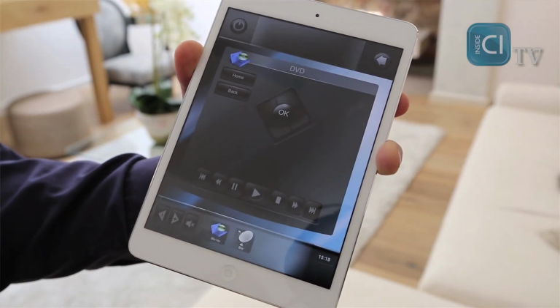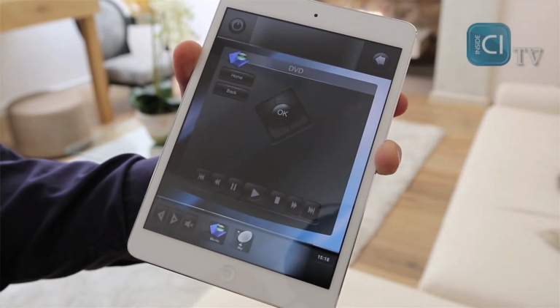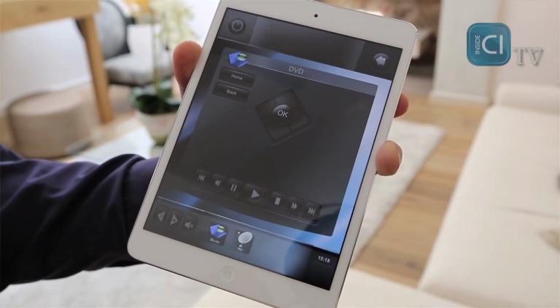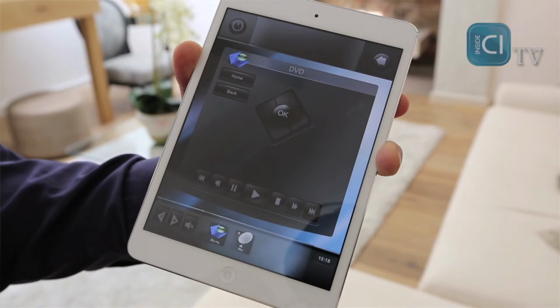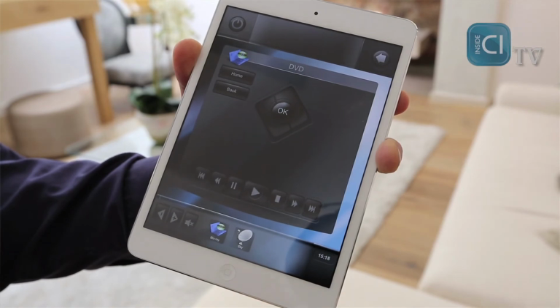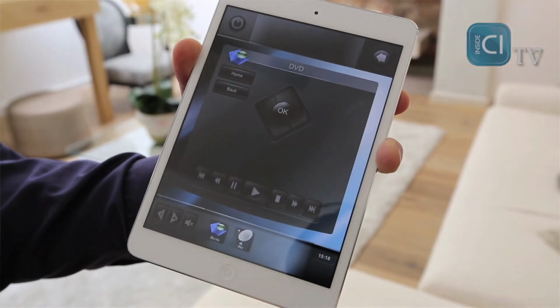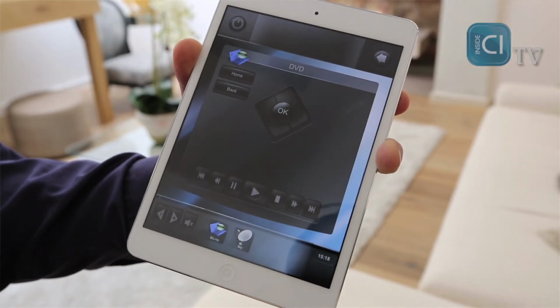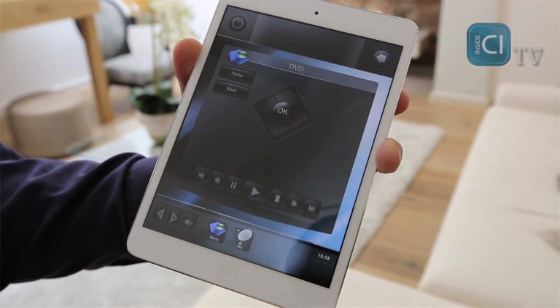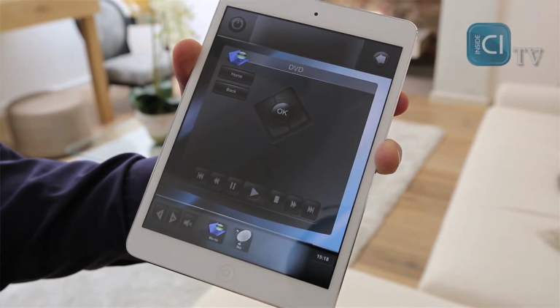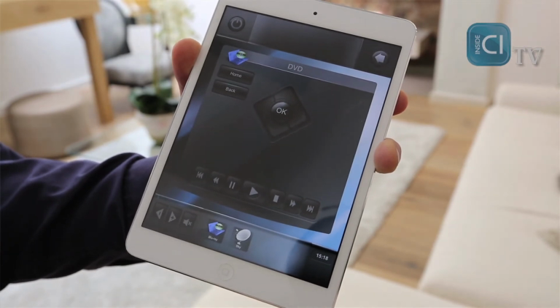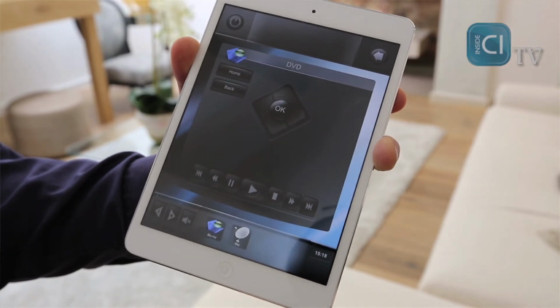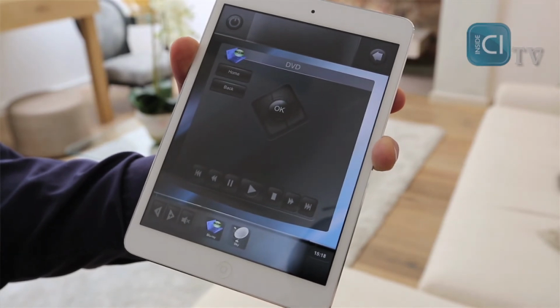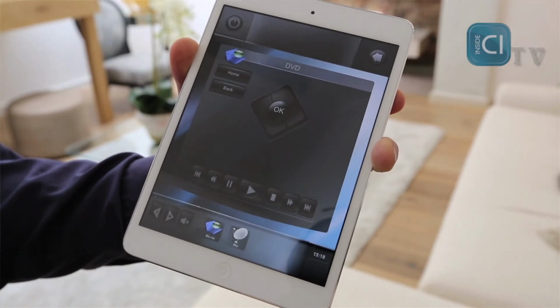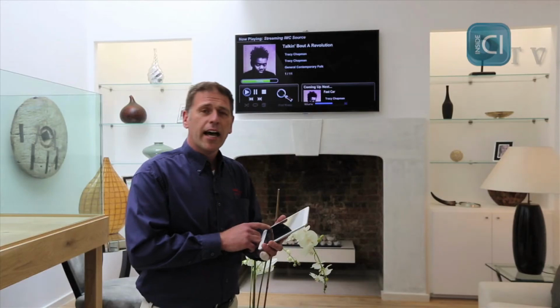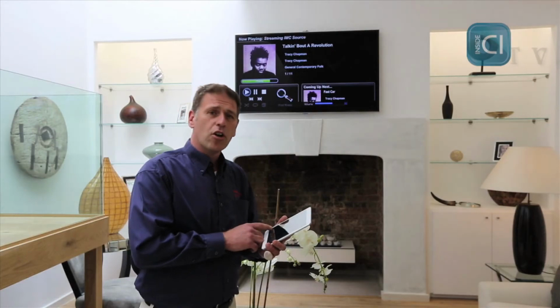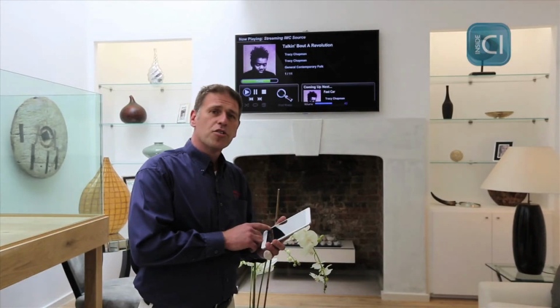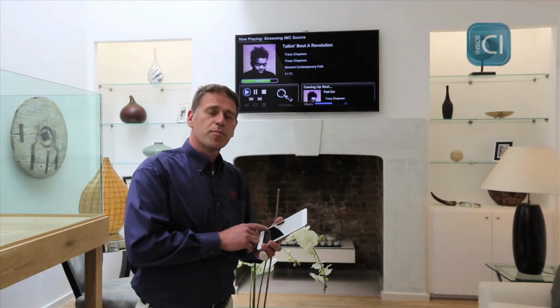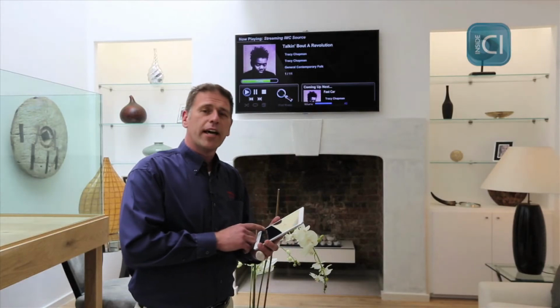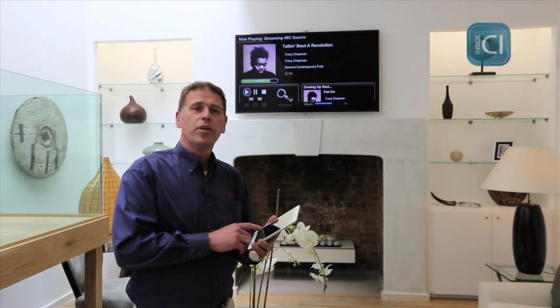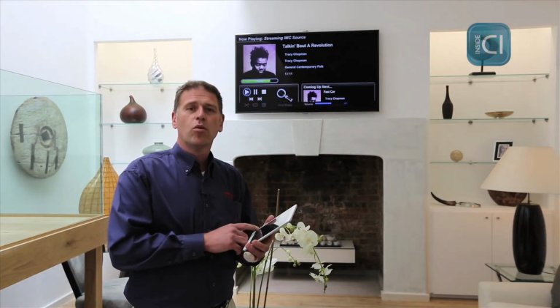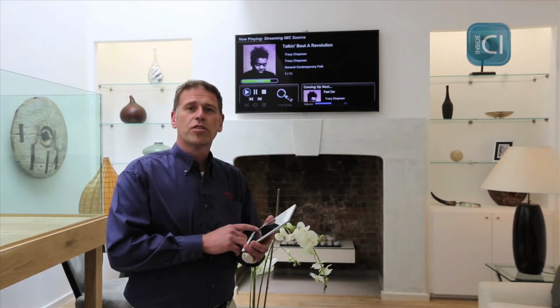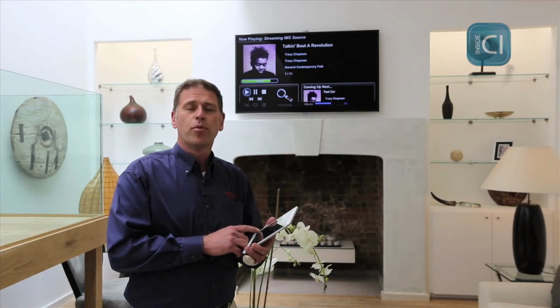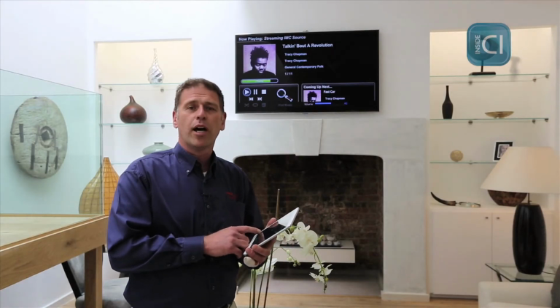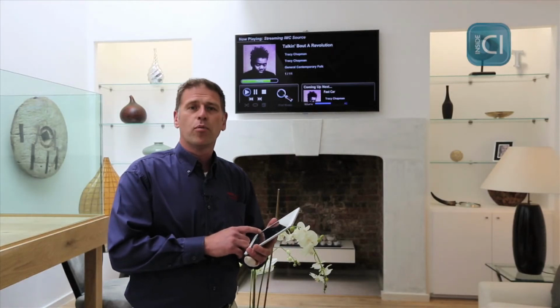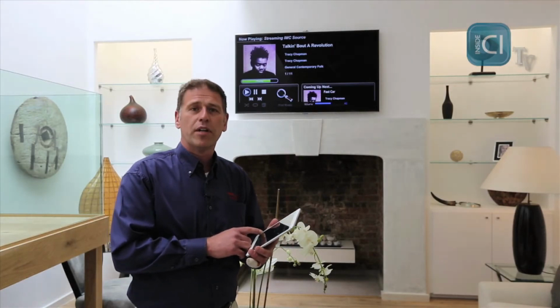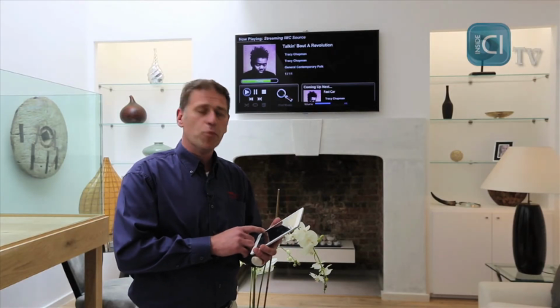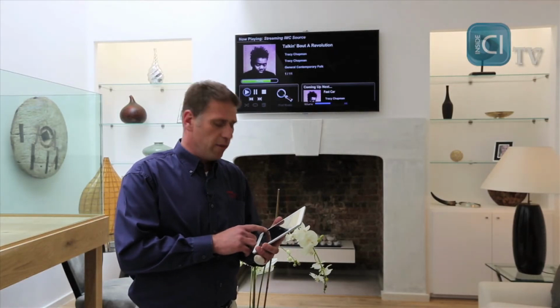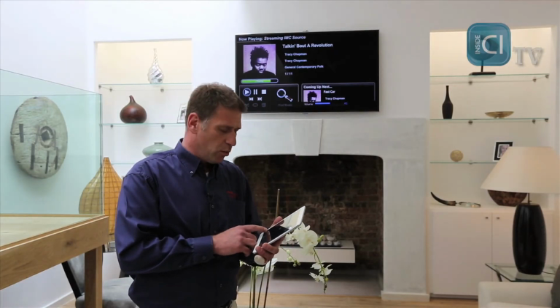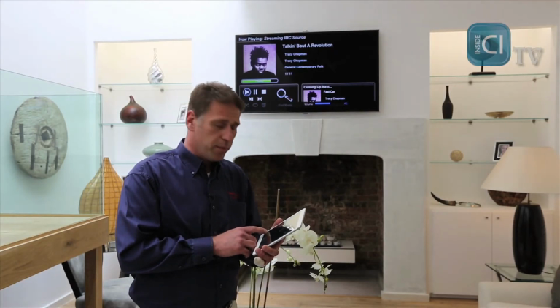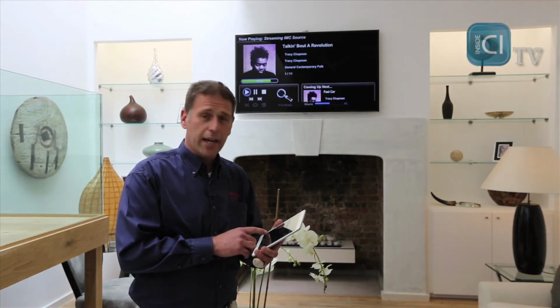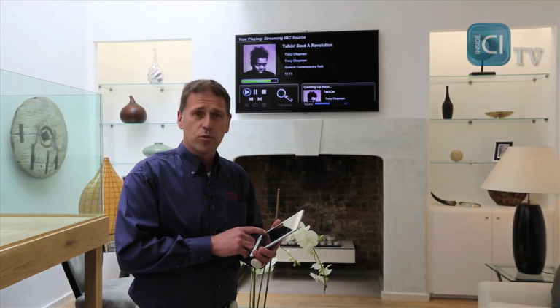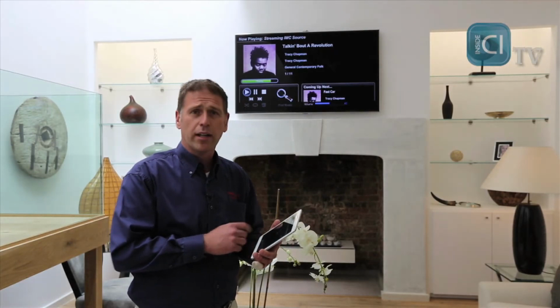The display shows us what's playing and on the display we can also pull up whatever movies you want to play as well.